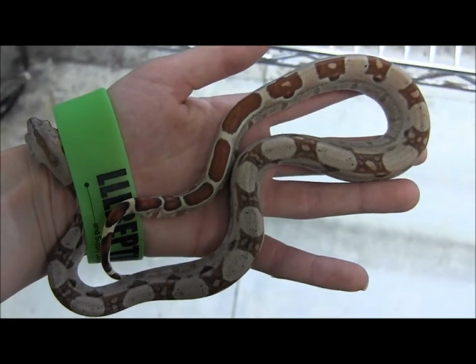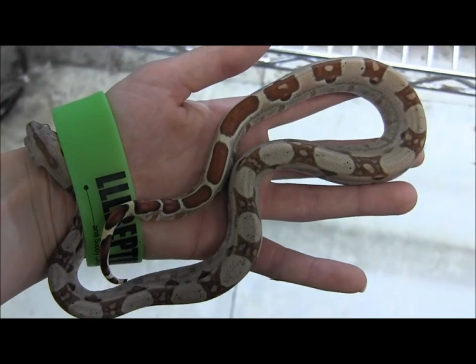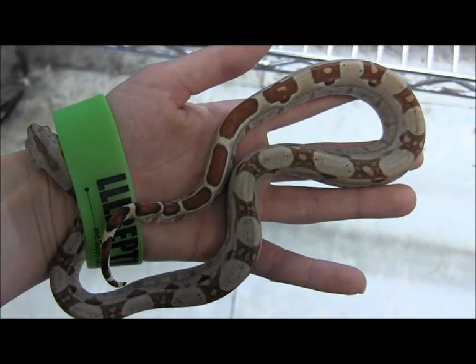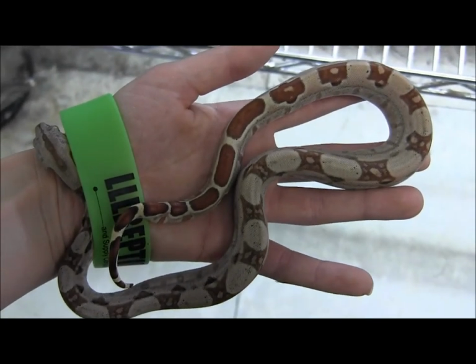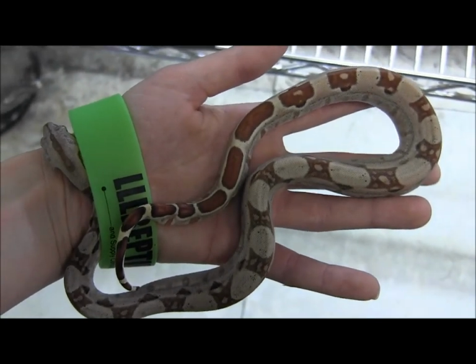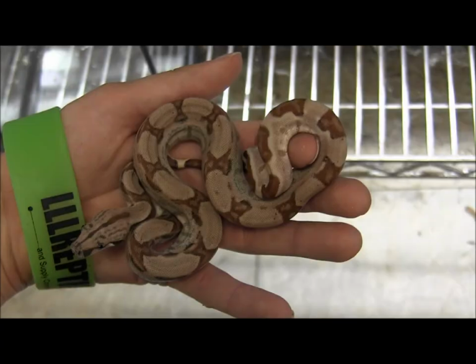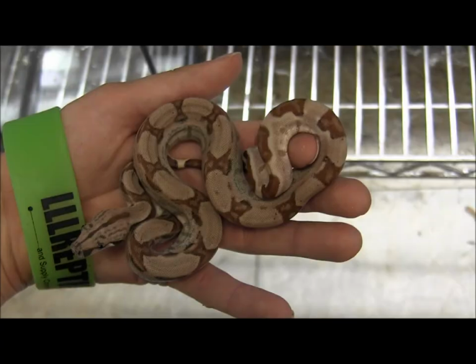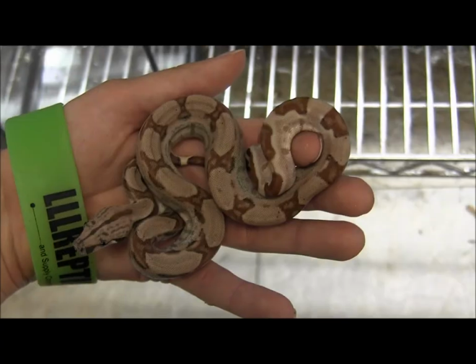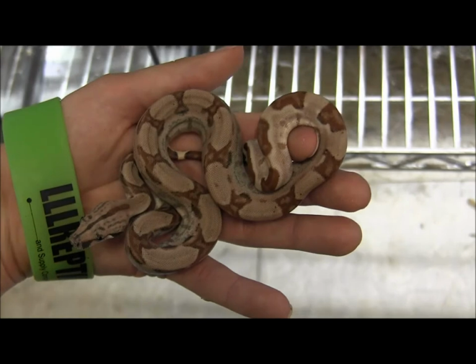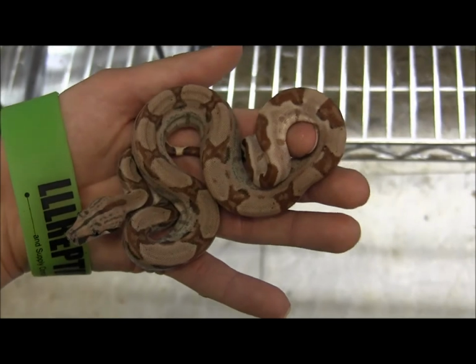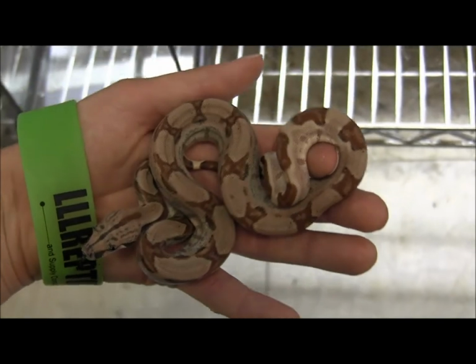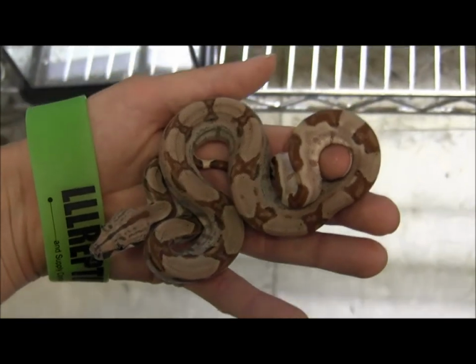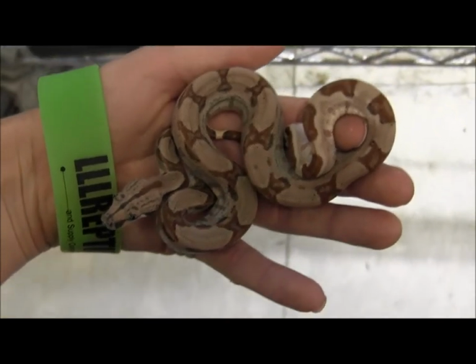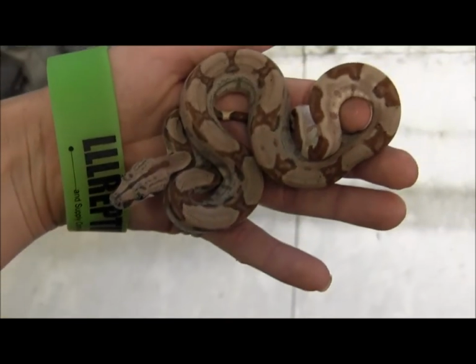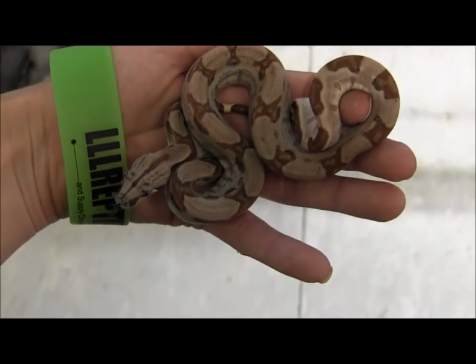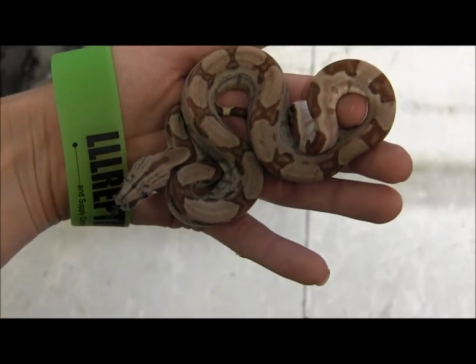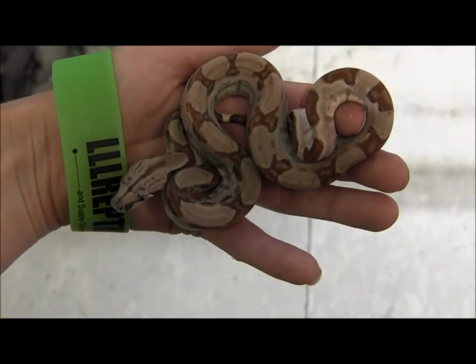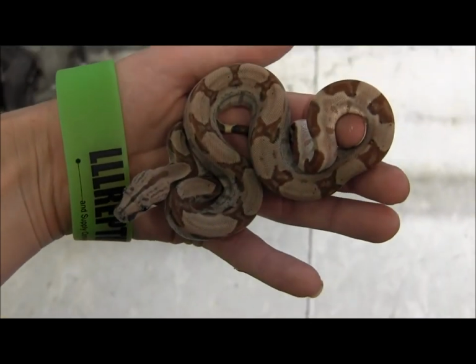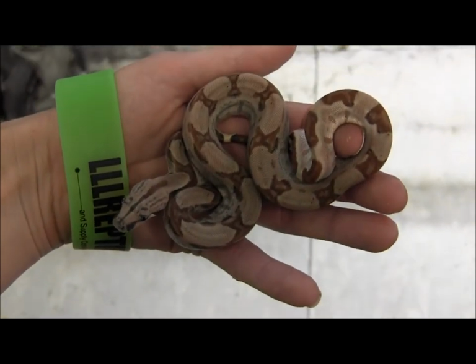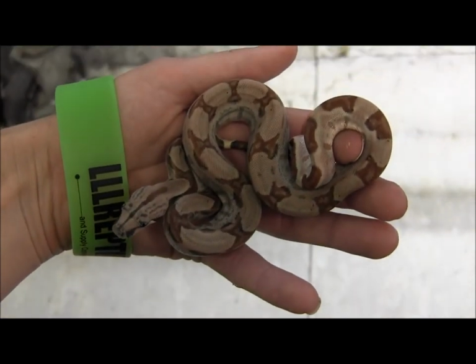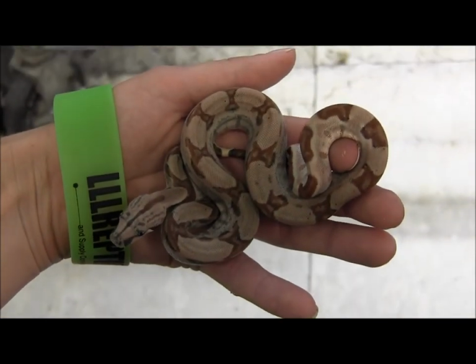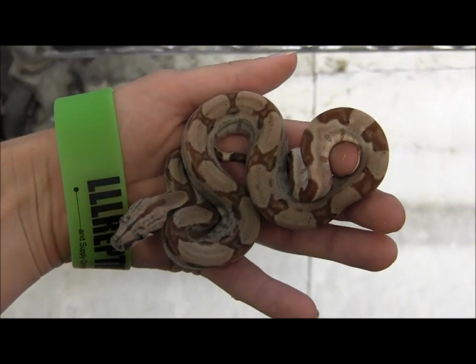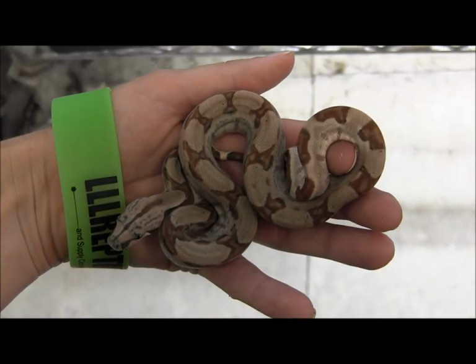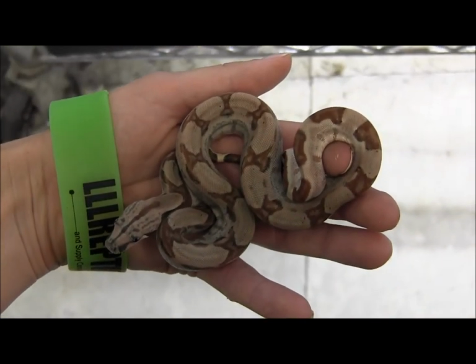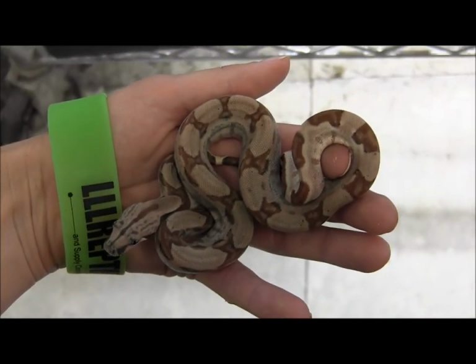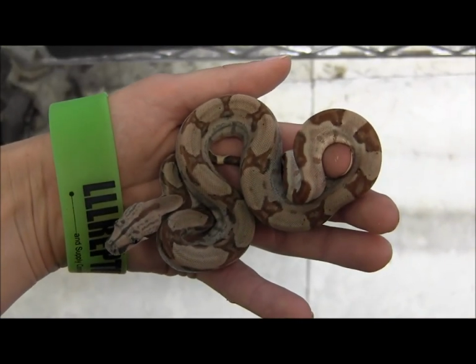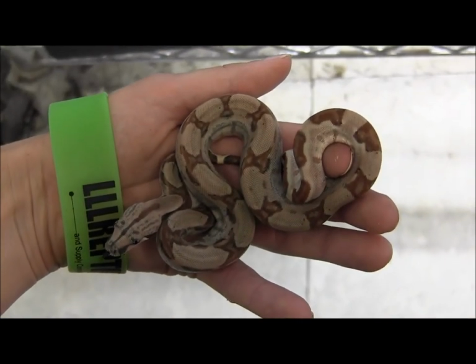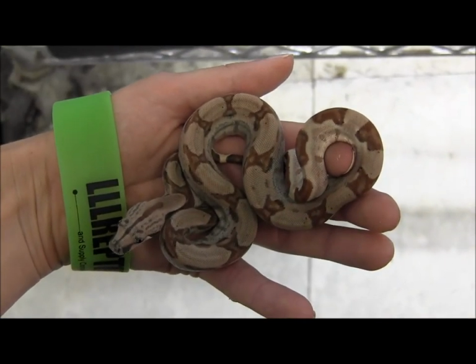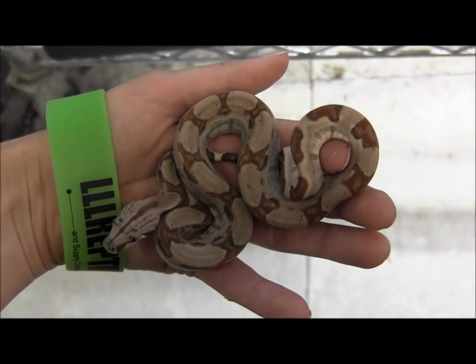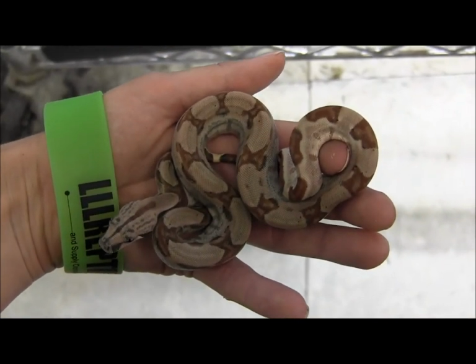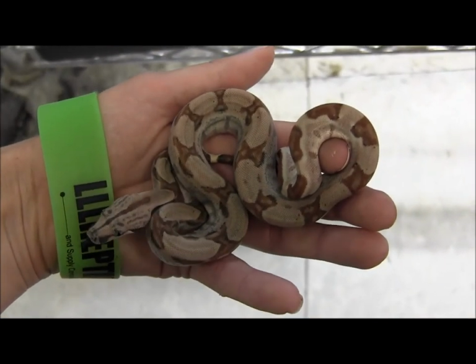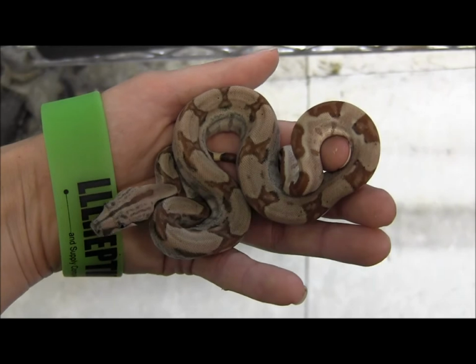They're really, really pretty. These little guys have been feeding every week on hopper mice, or up to small adults, depending on just how big they are.